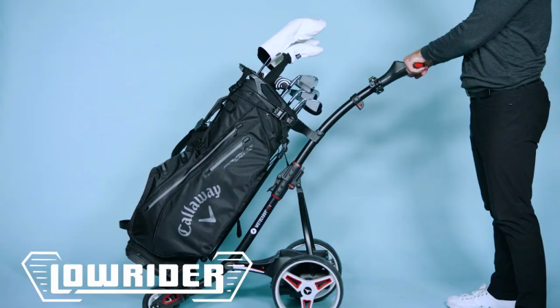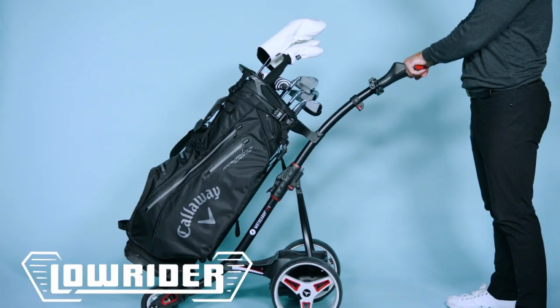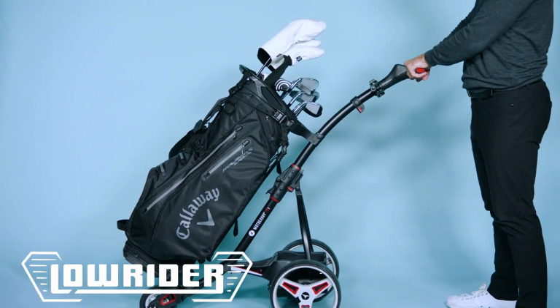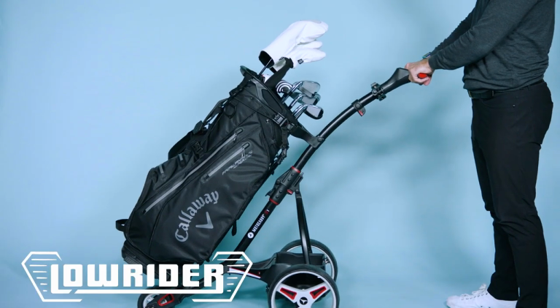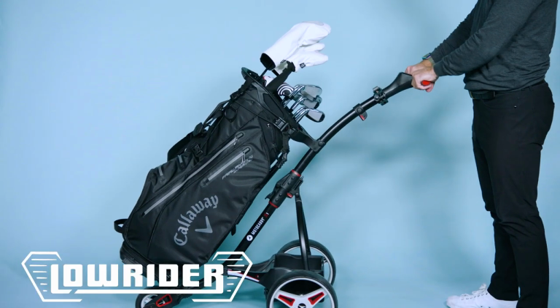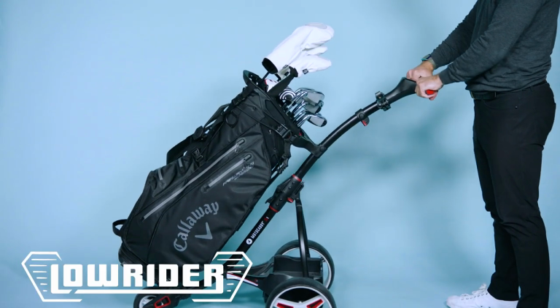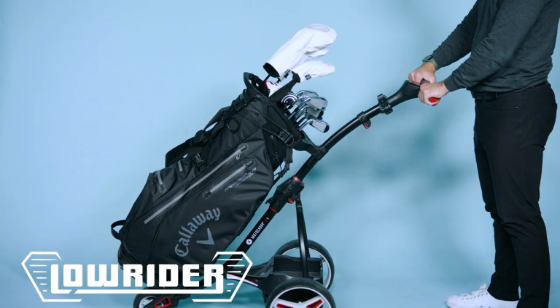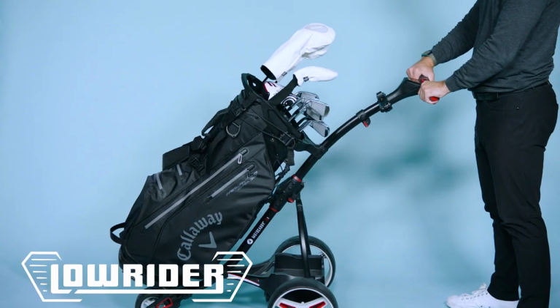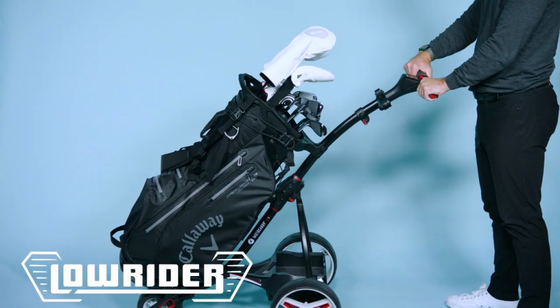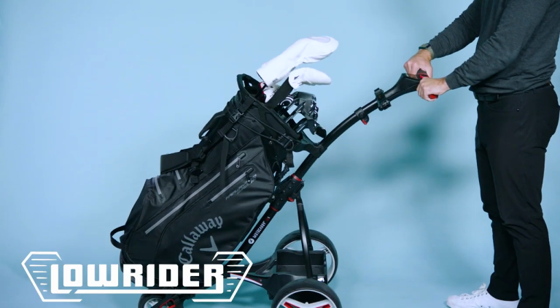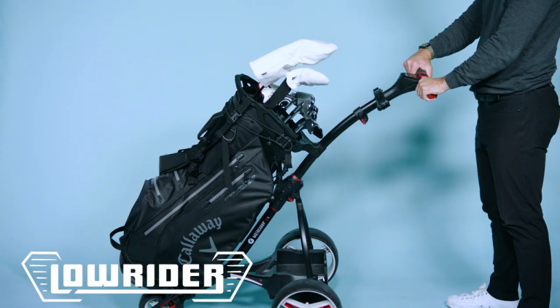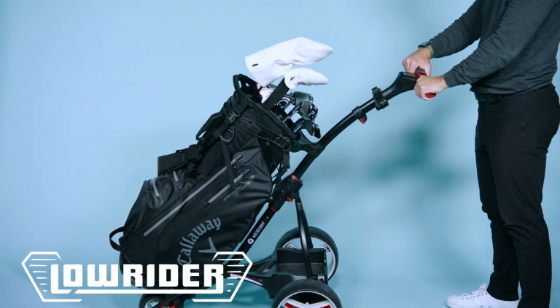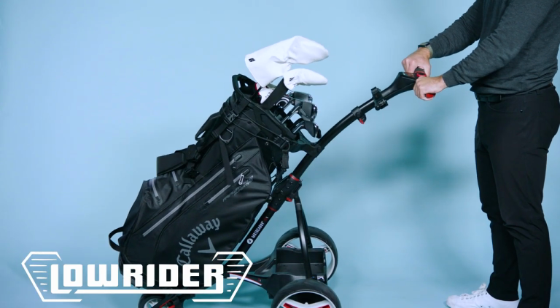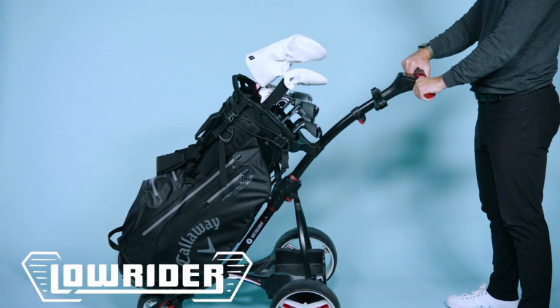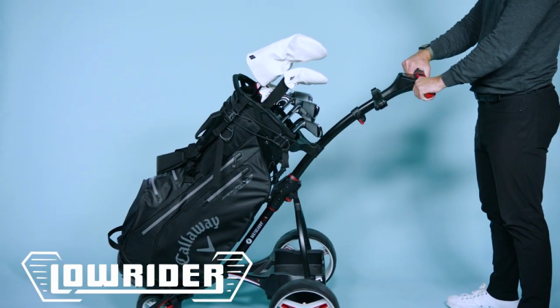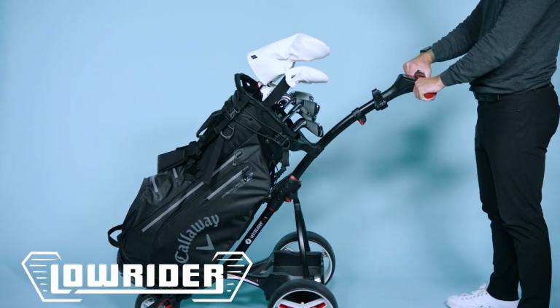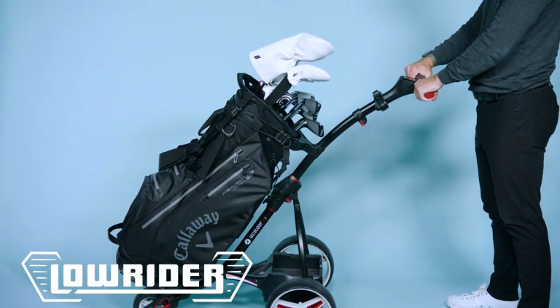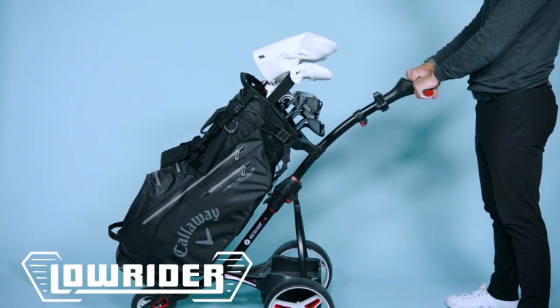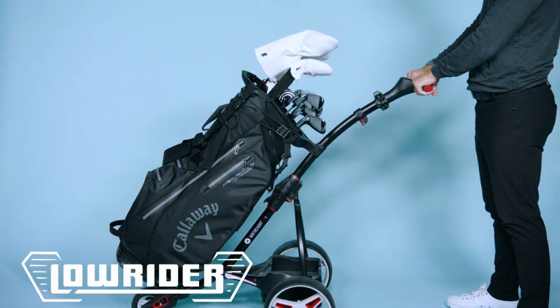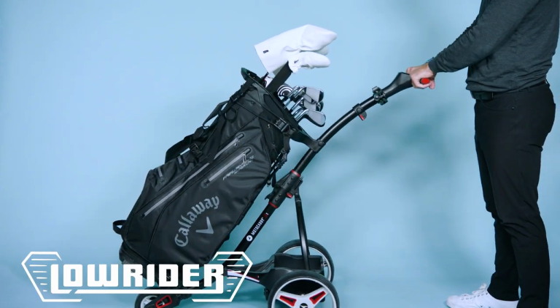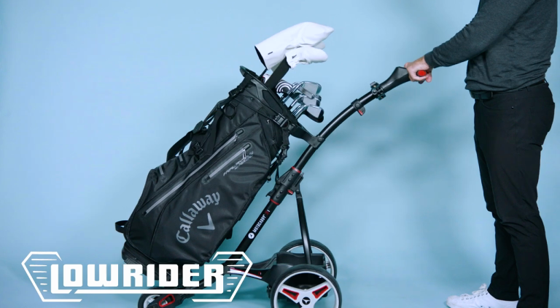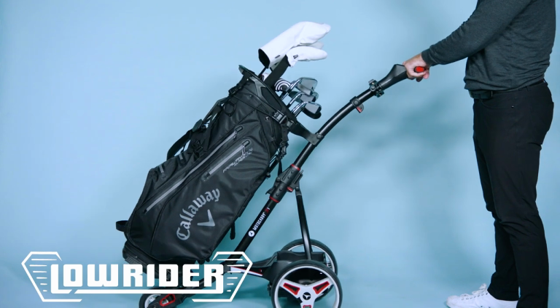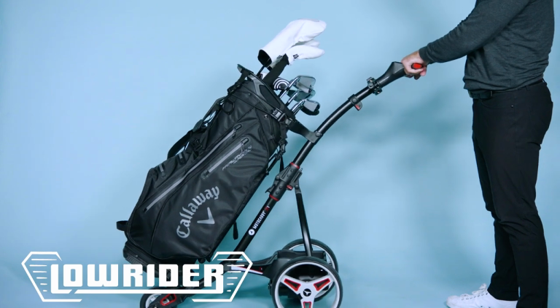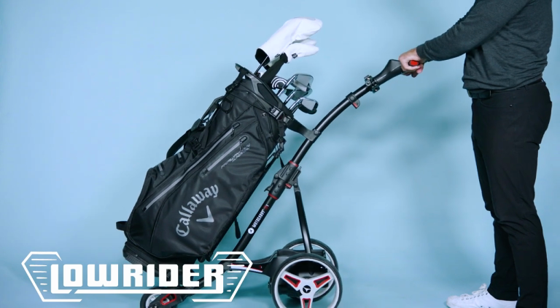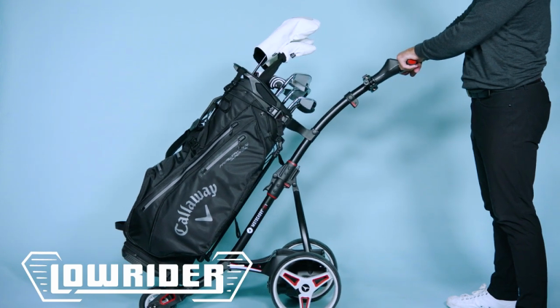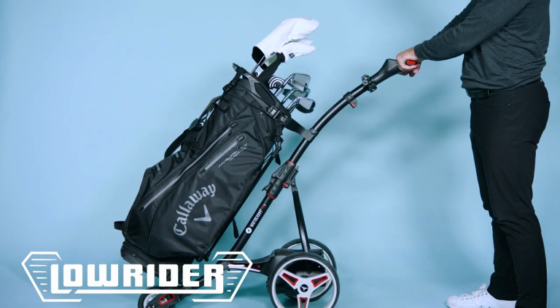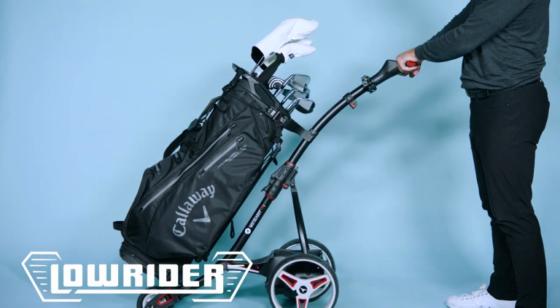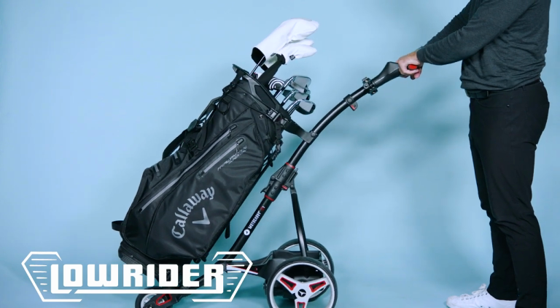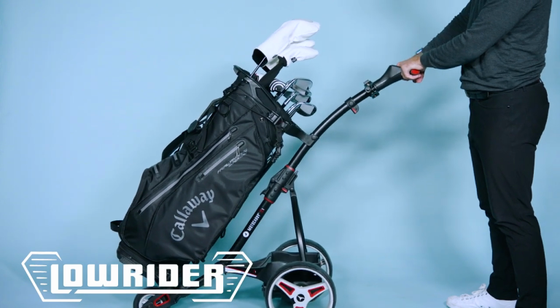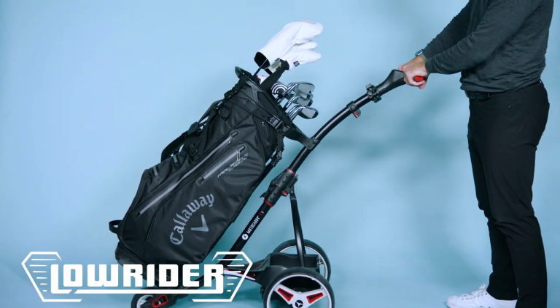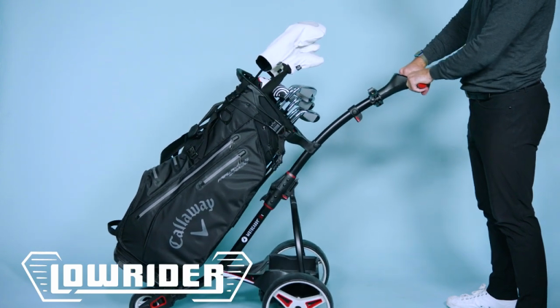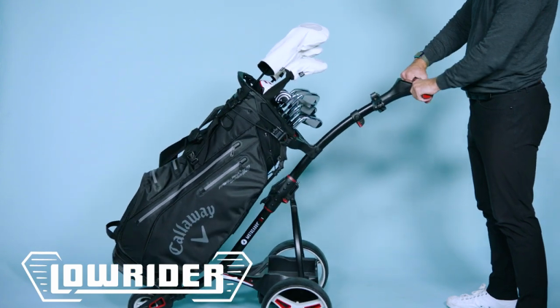As you can see, it's locked into place with absolutely no movement, so it can take any terrain through your day on the golf course.